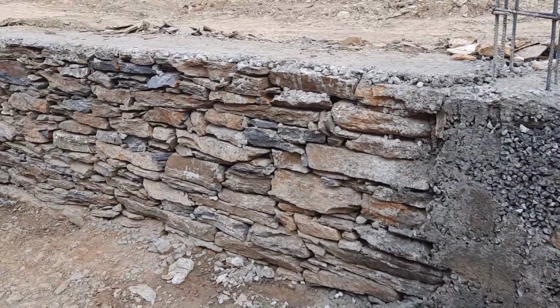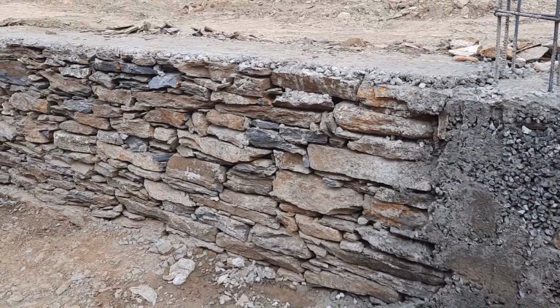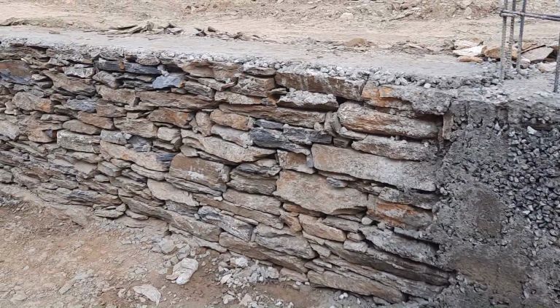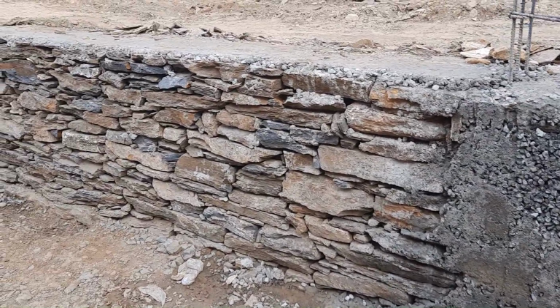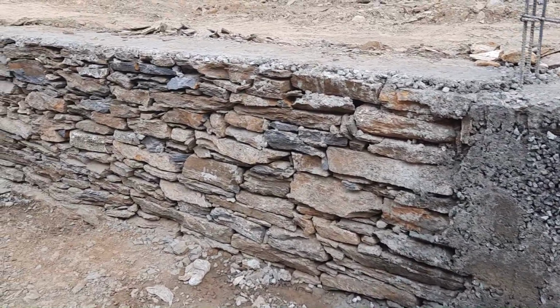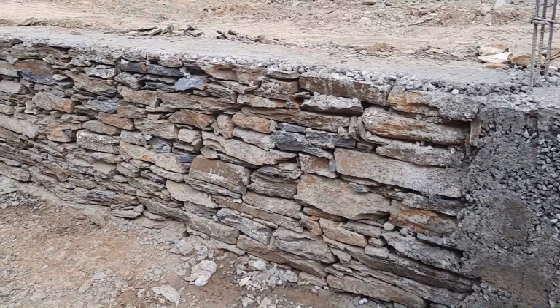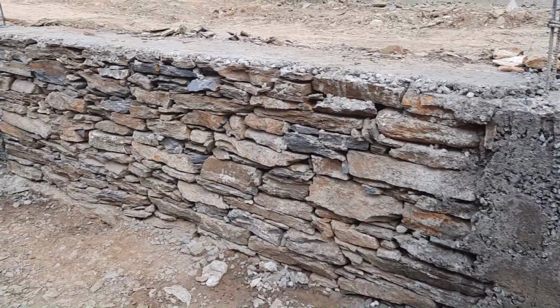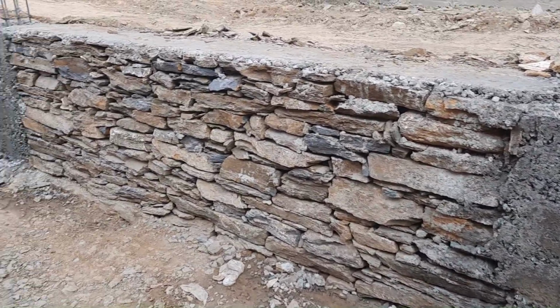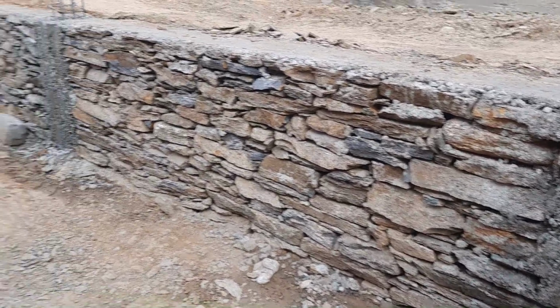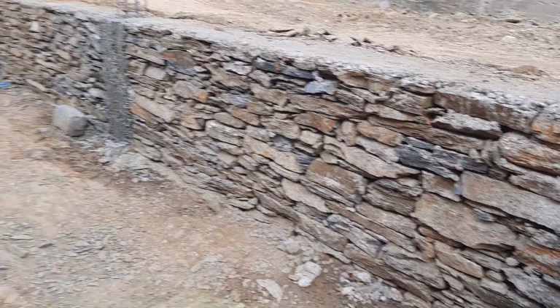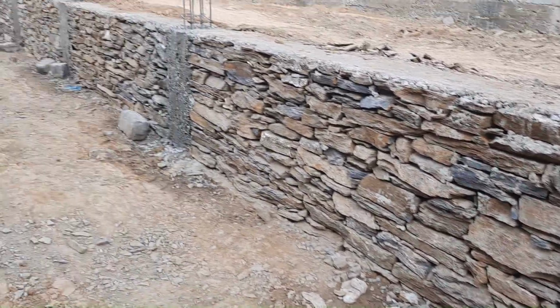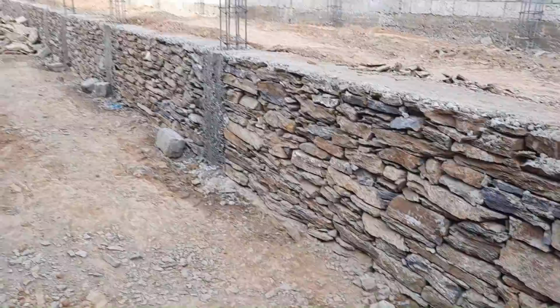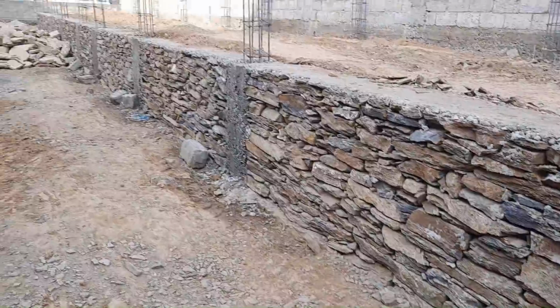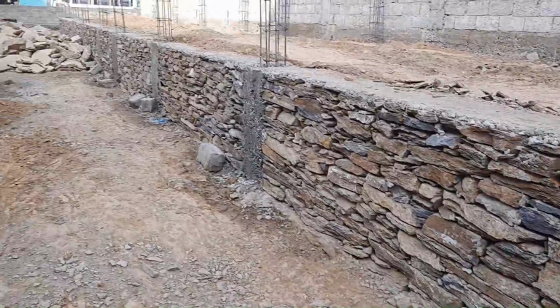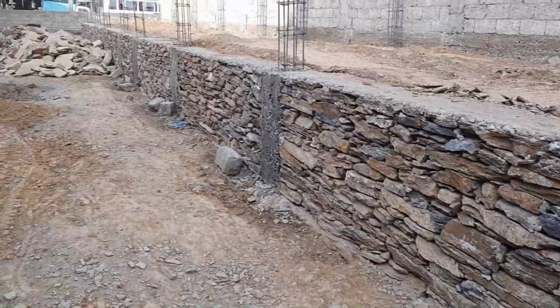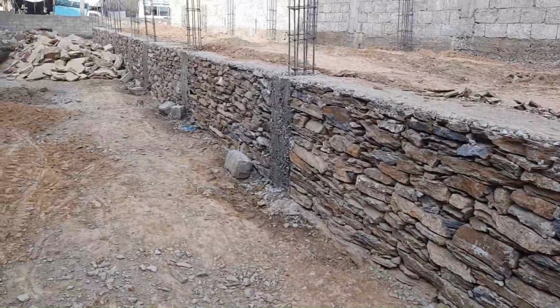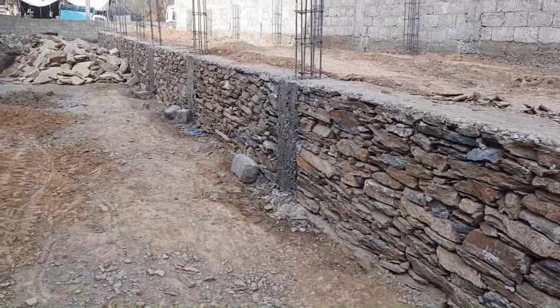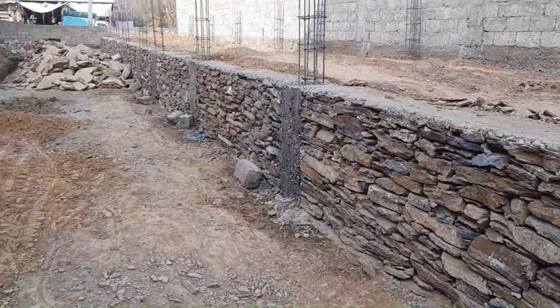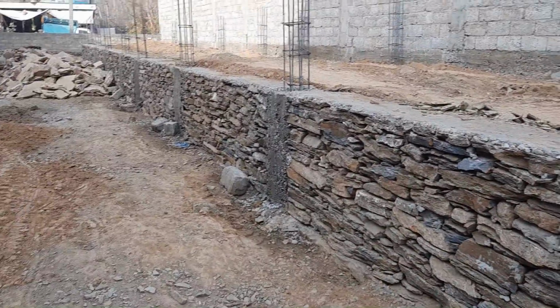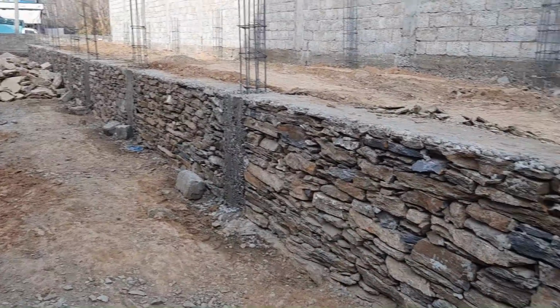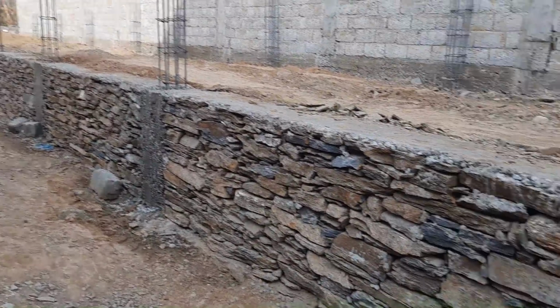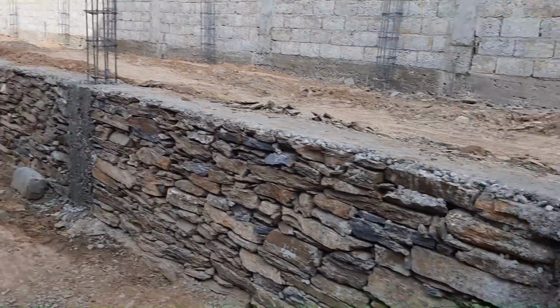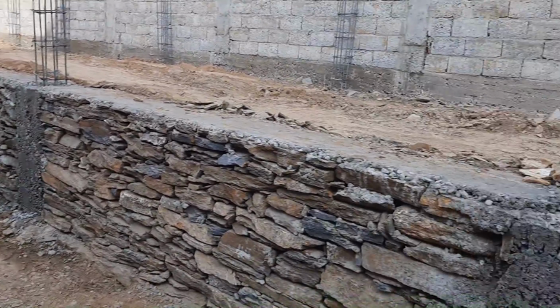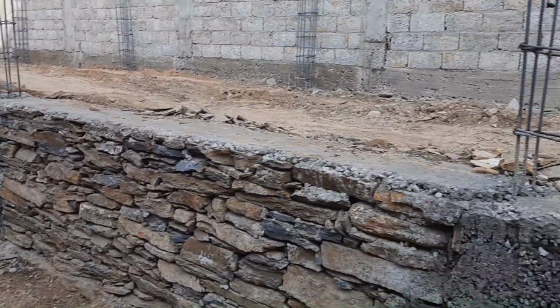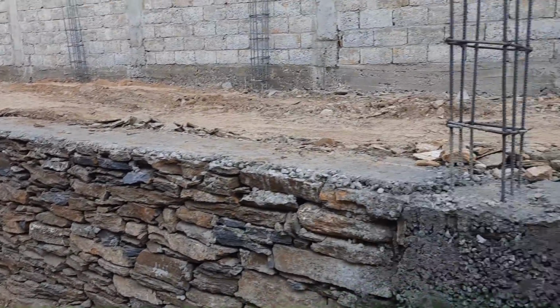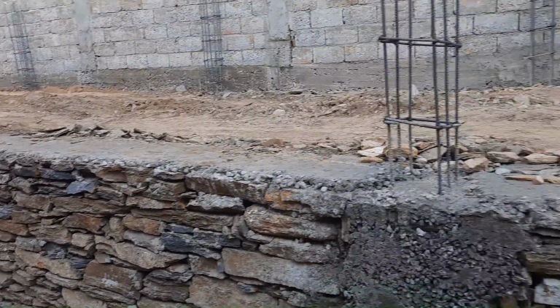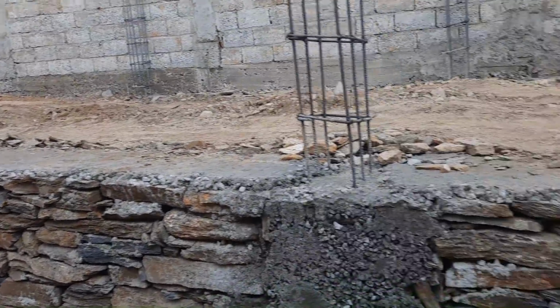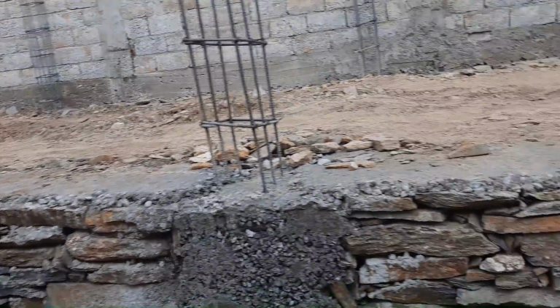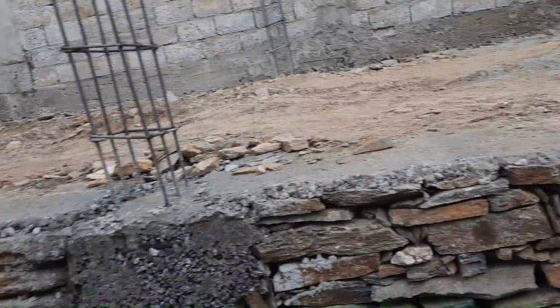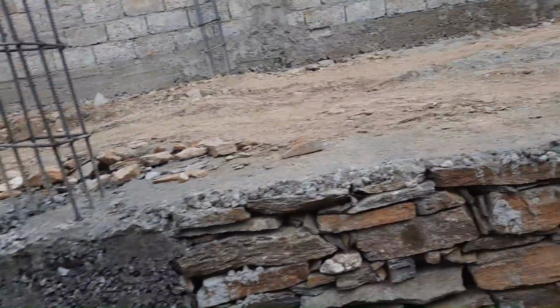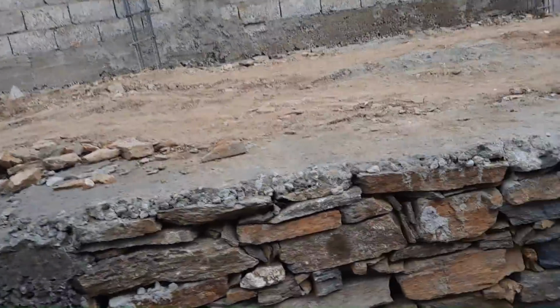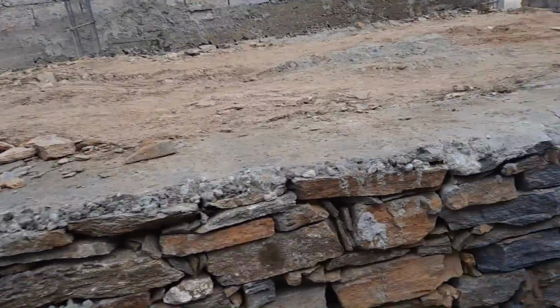You can see that from the ground level, the plinth level depth is about 4.5 feet.